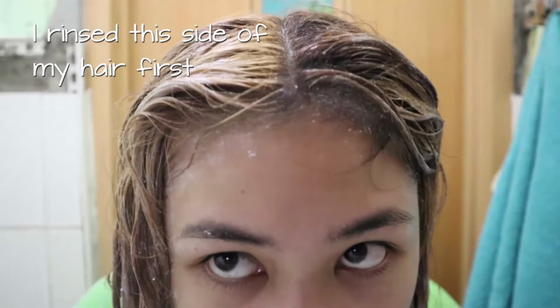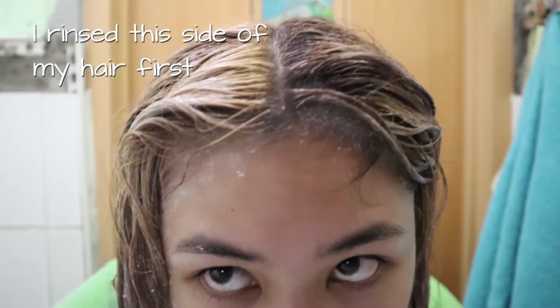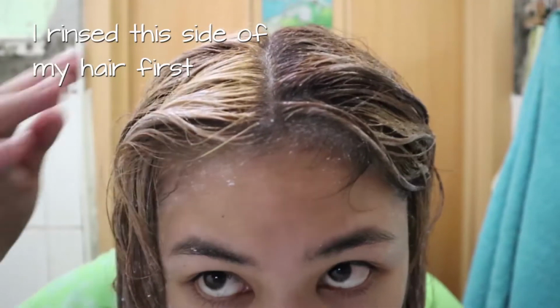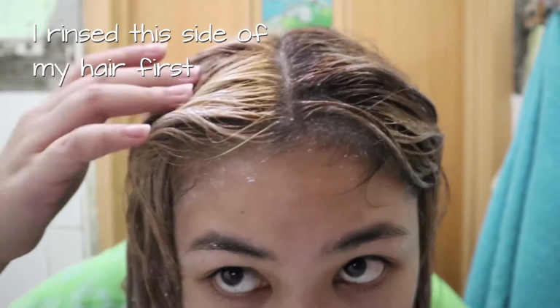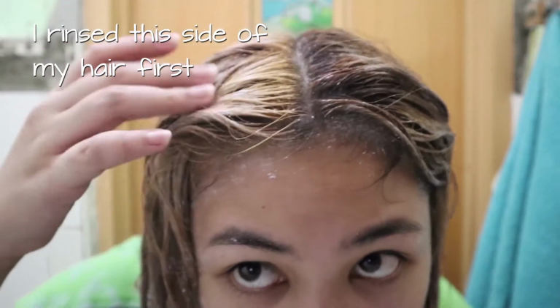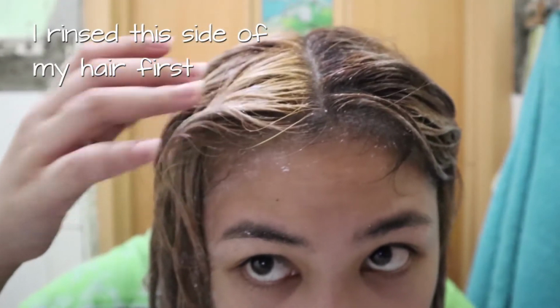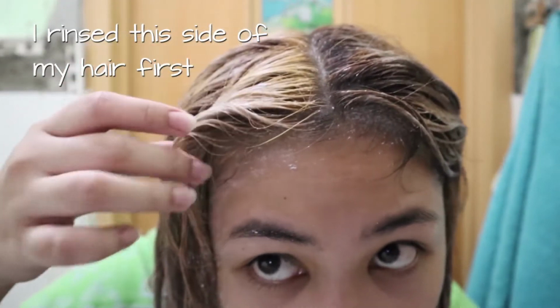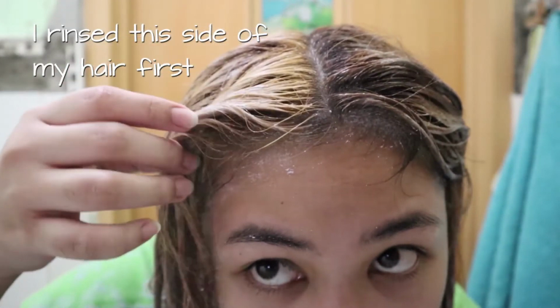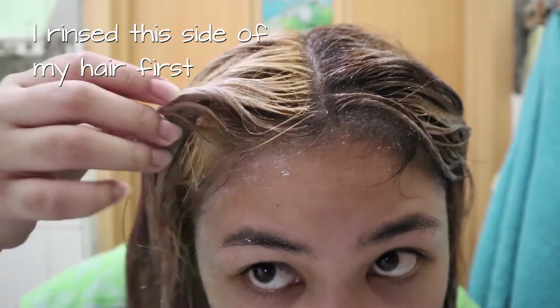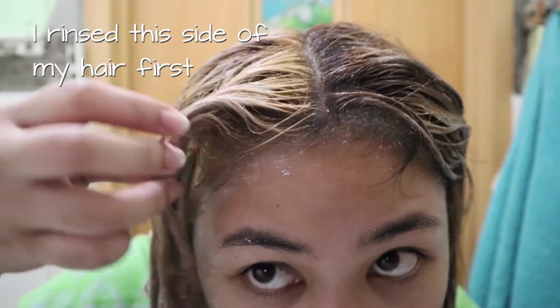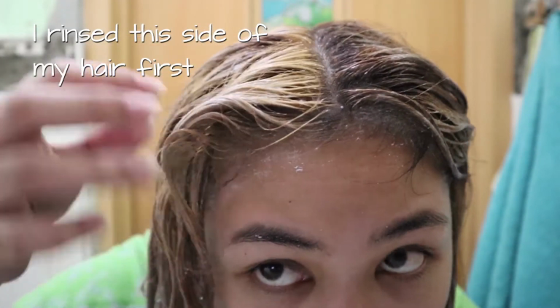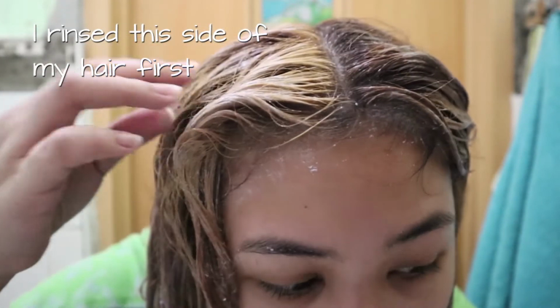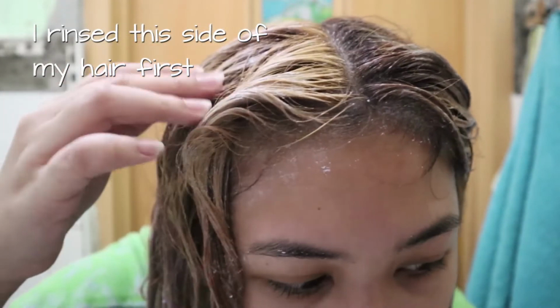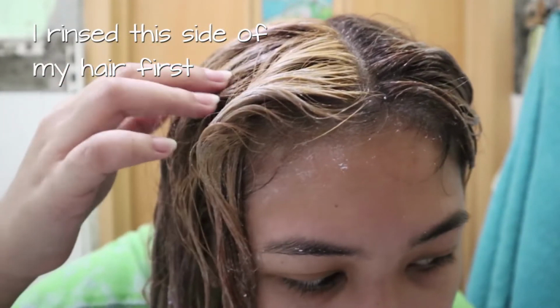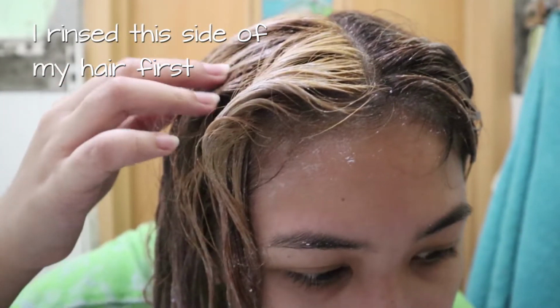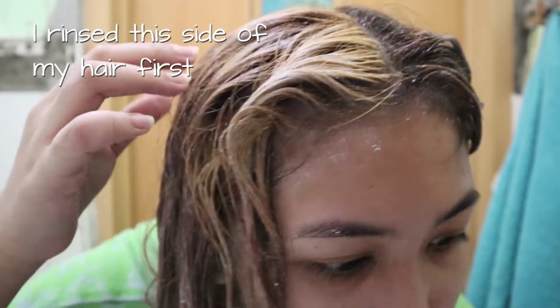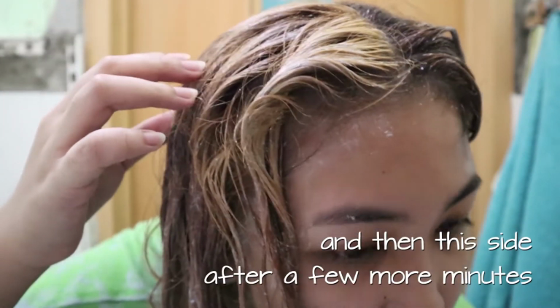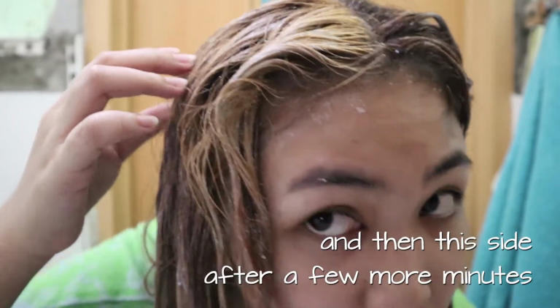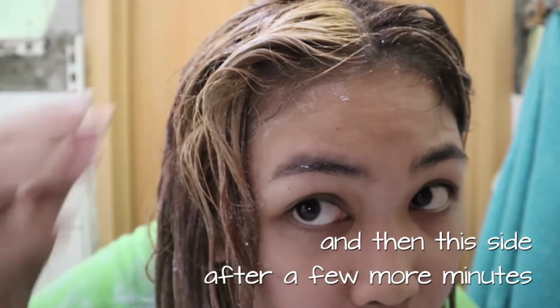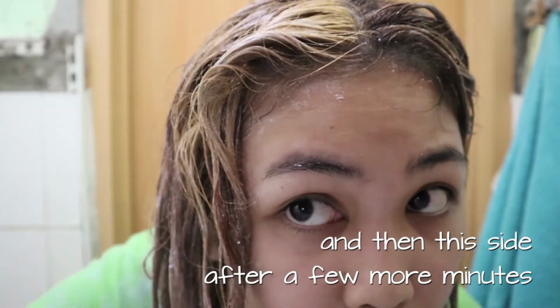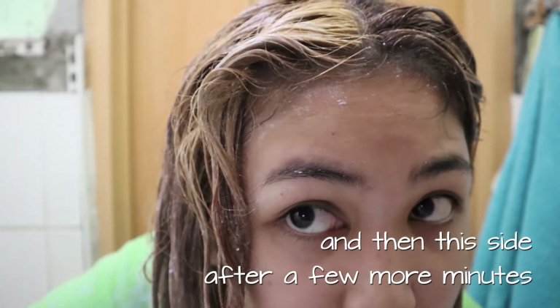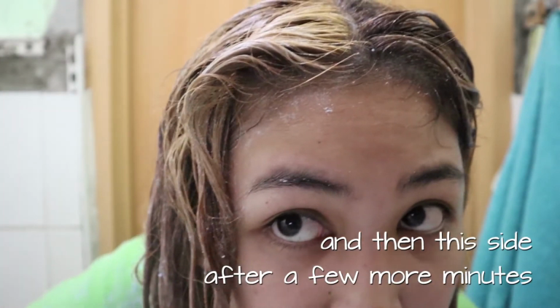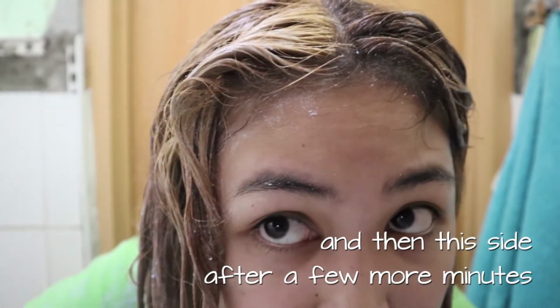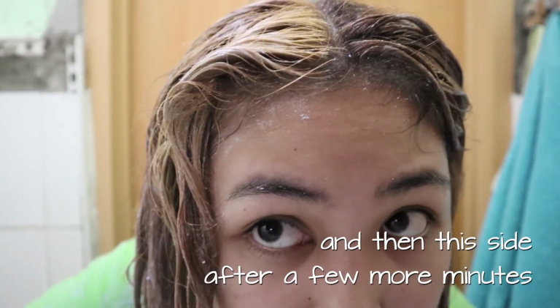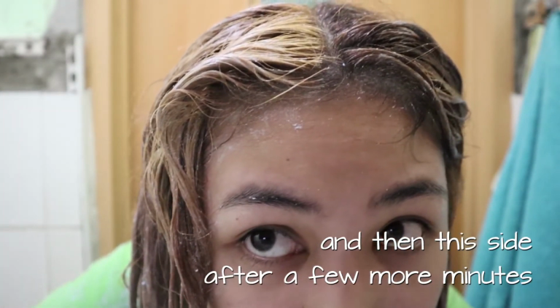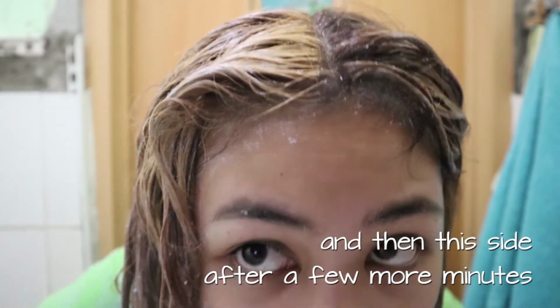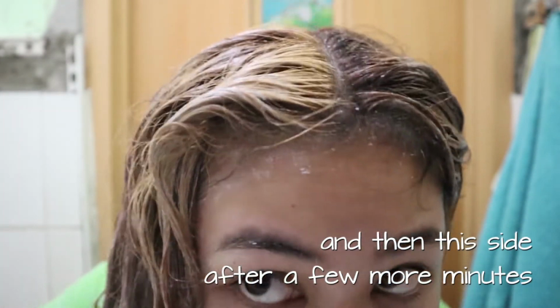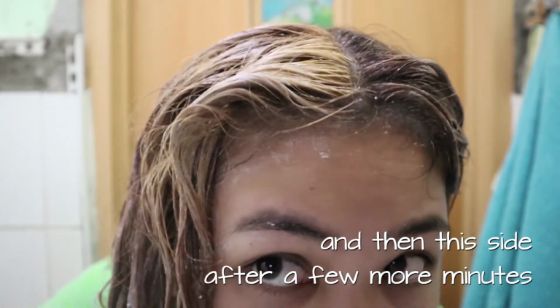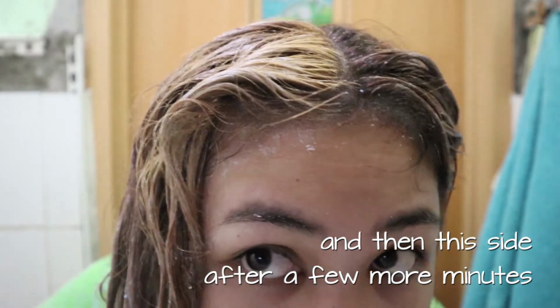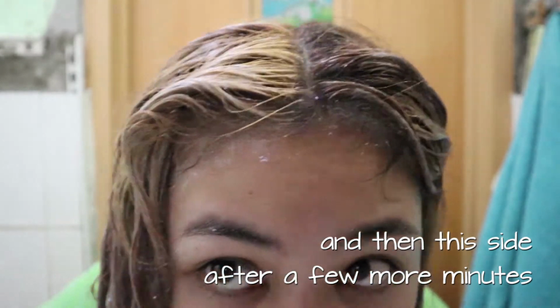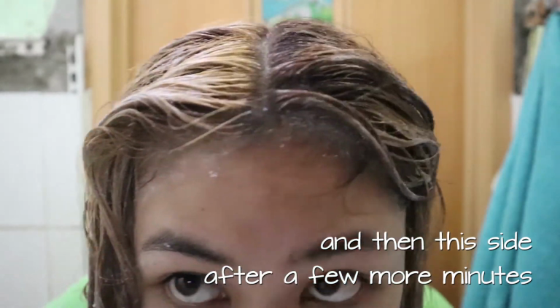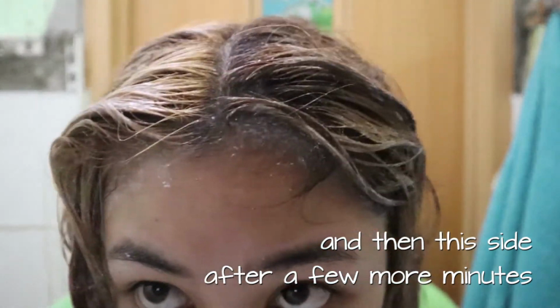I then rinse my hair and apply the purple keratin after air drying my hair, which I forgot to film. Sorry.